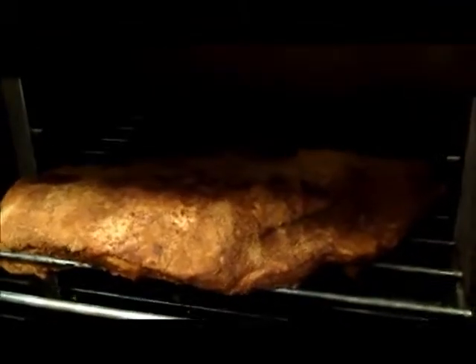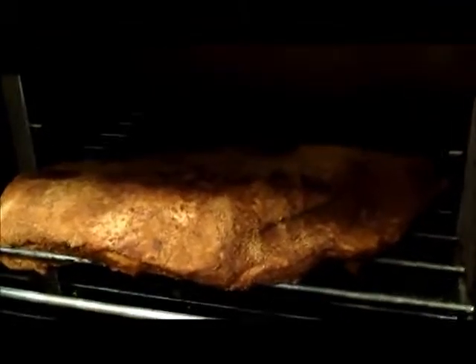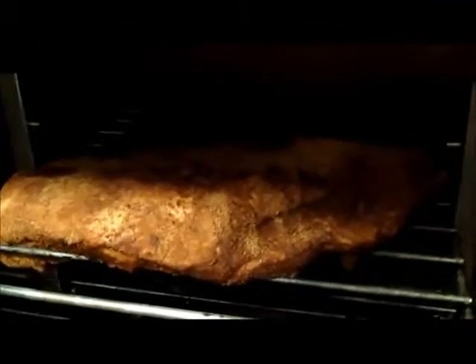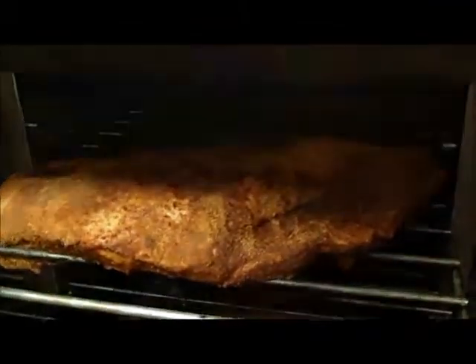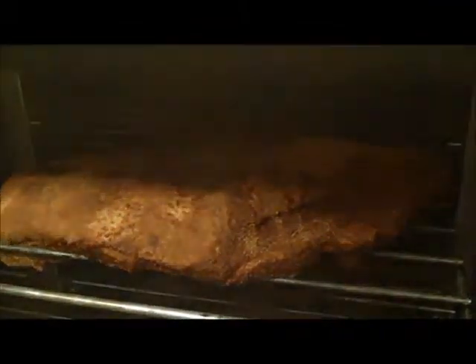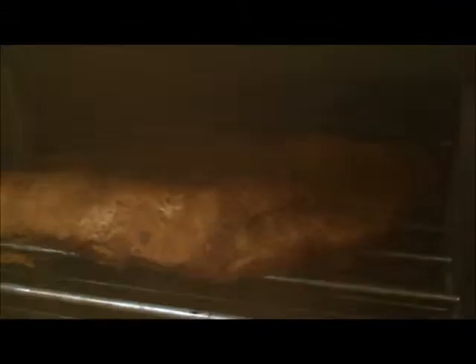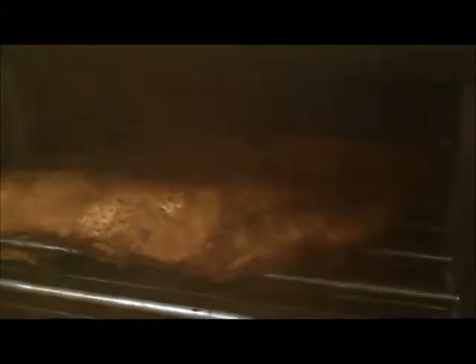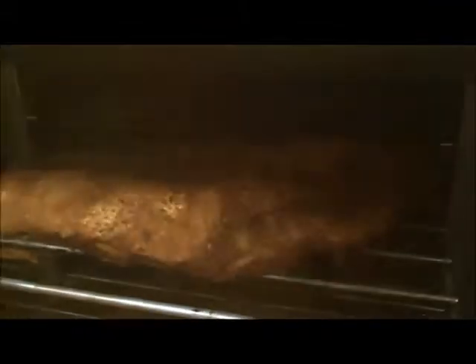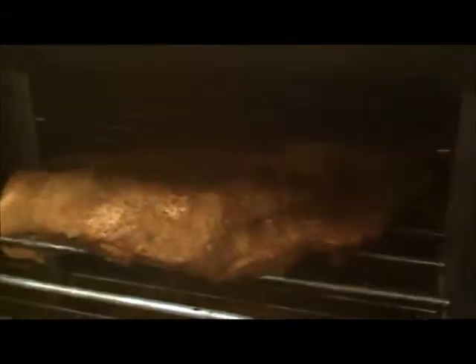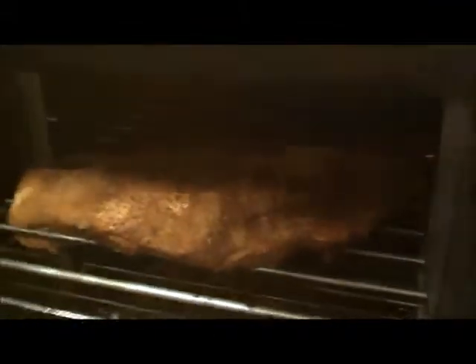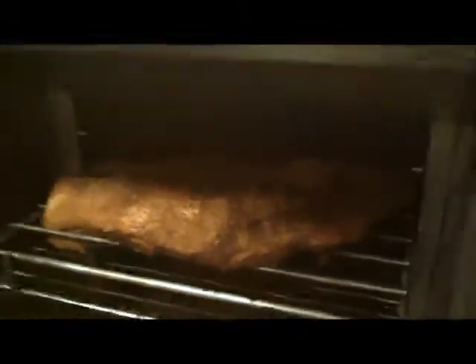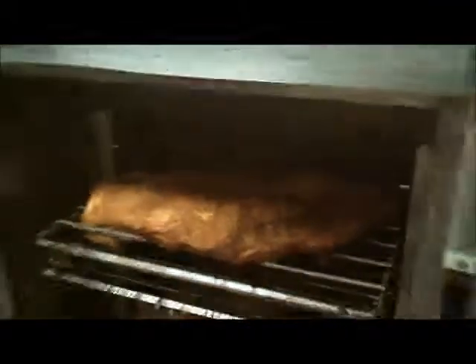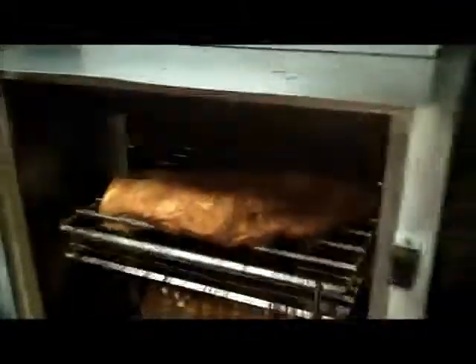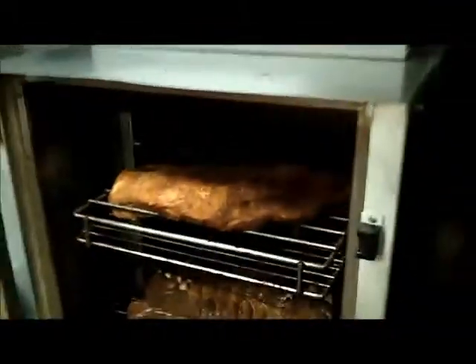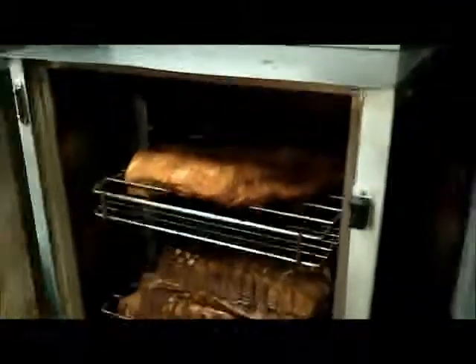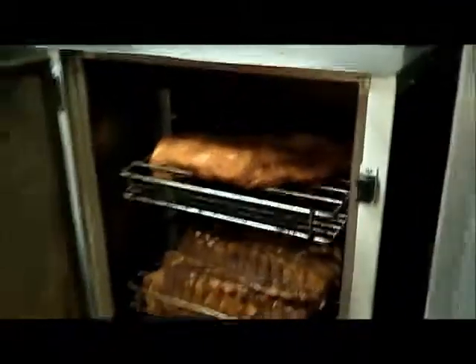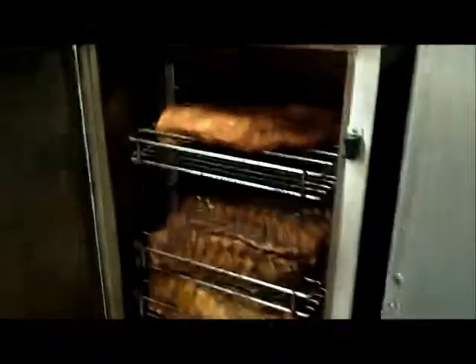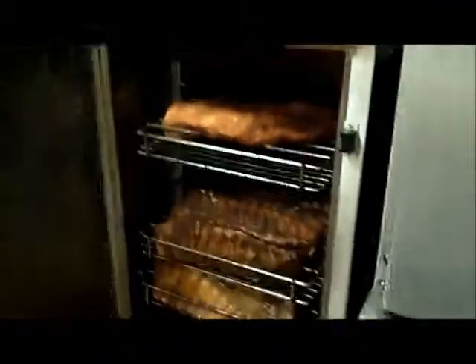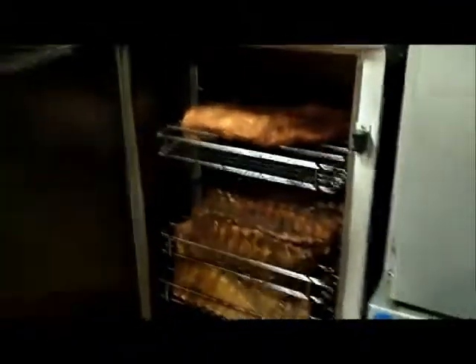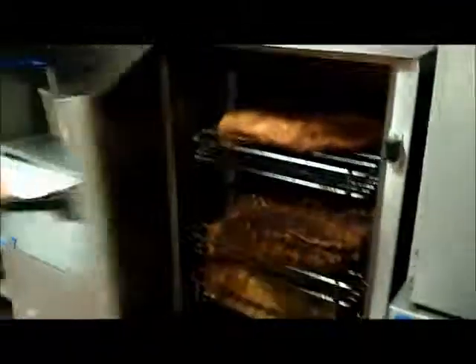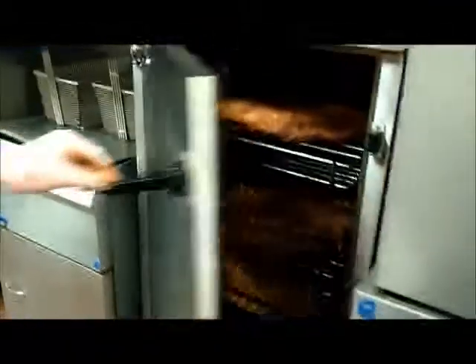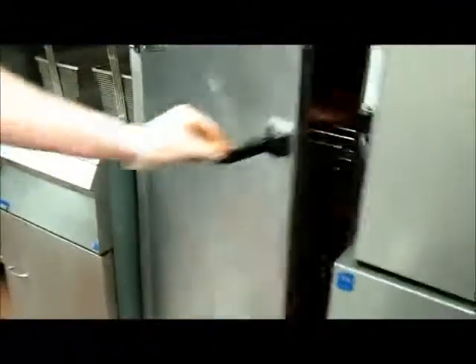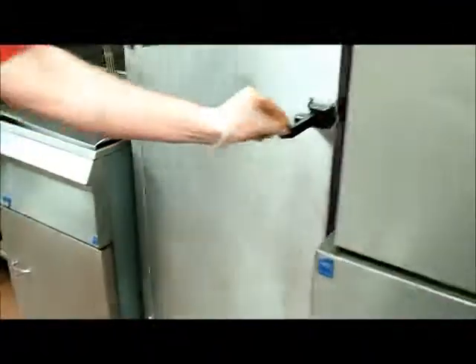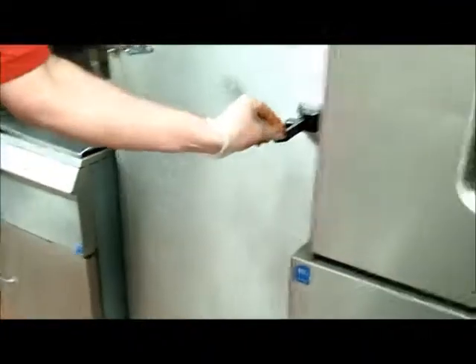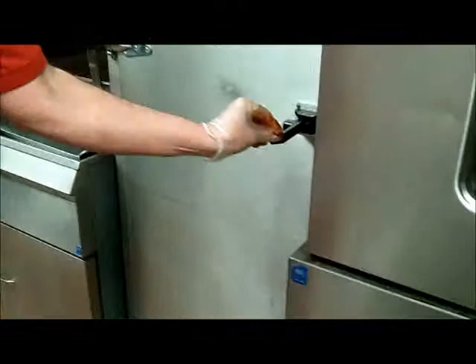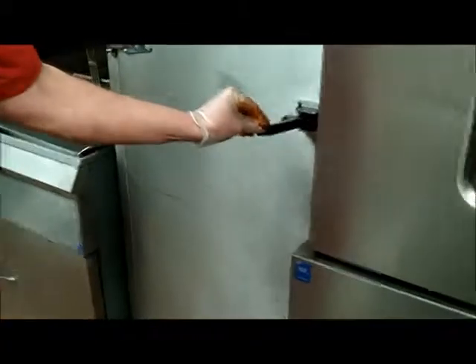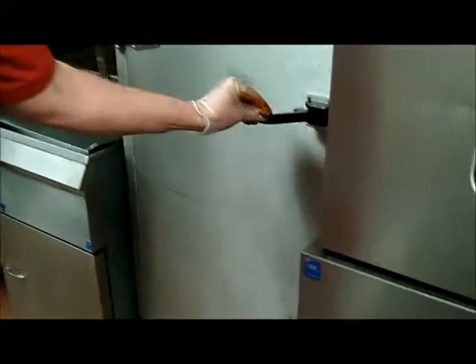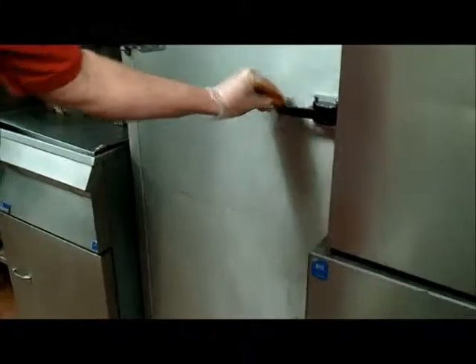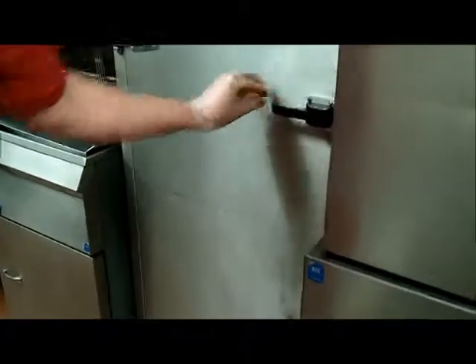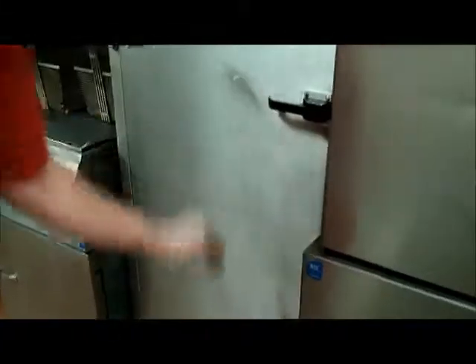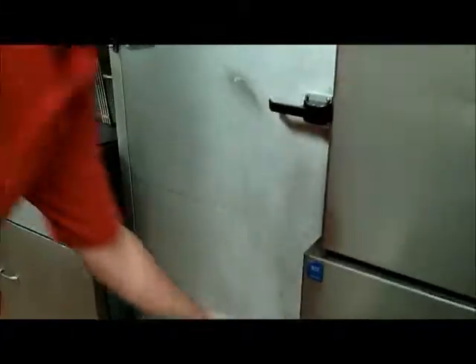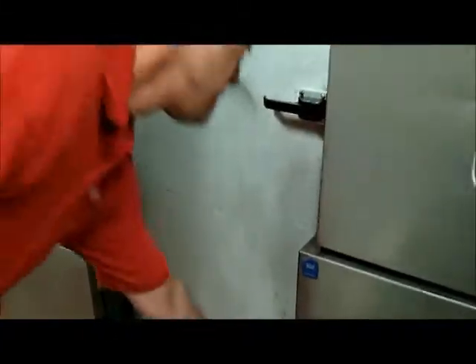Very beautiful. All right, closing it. Cooking it for 16 hours.